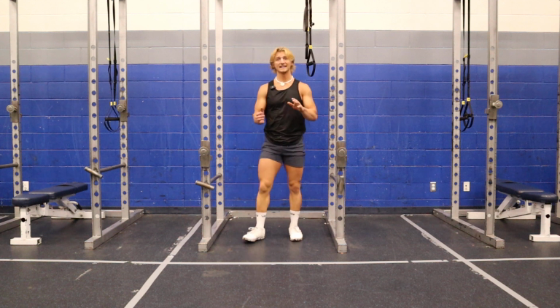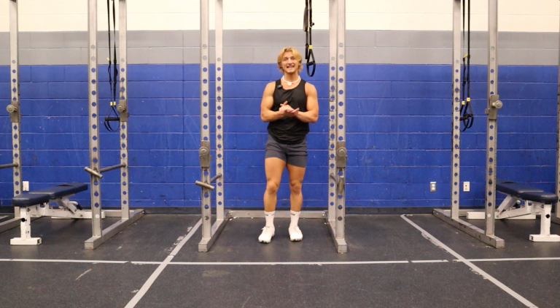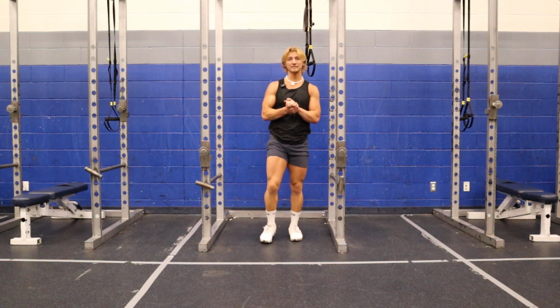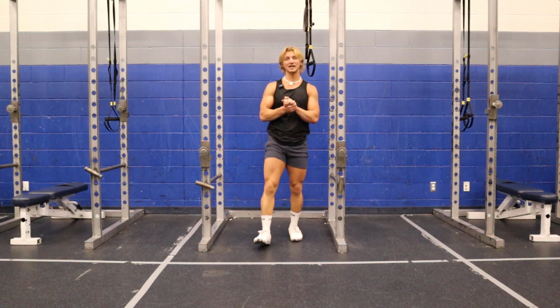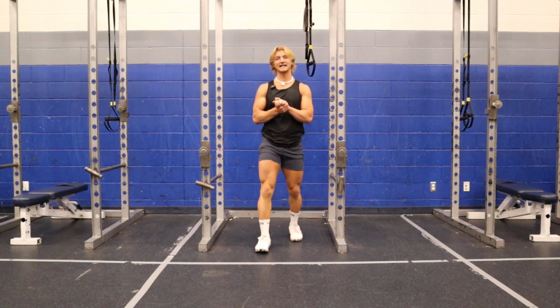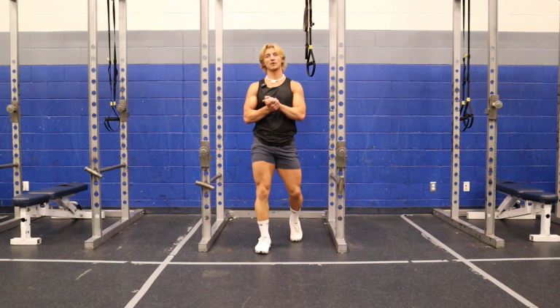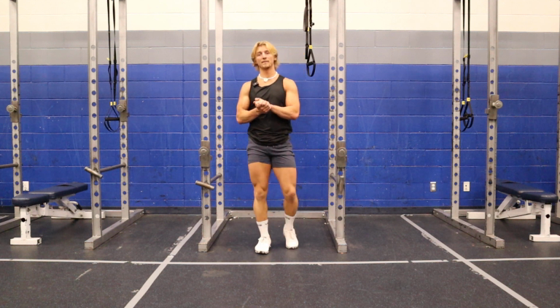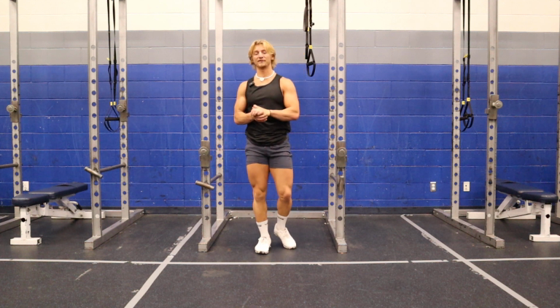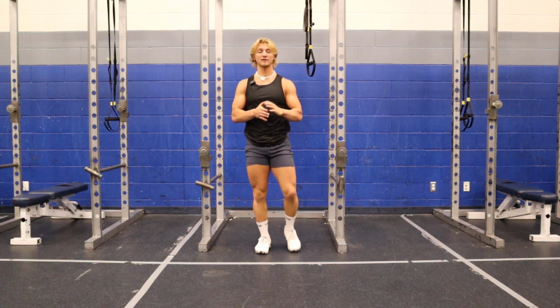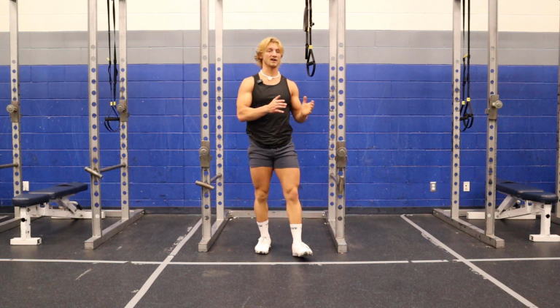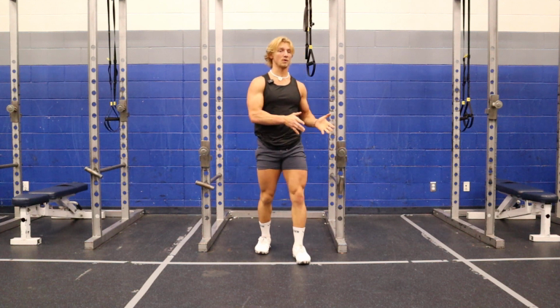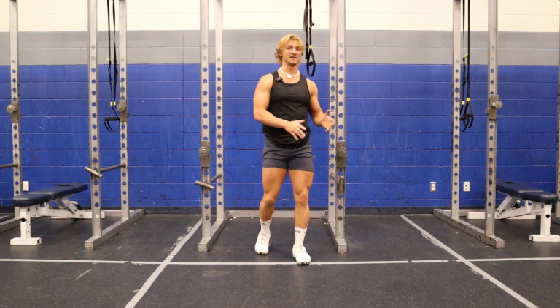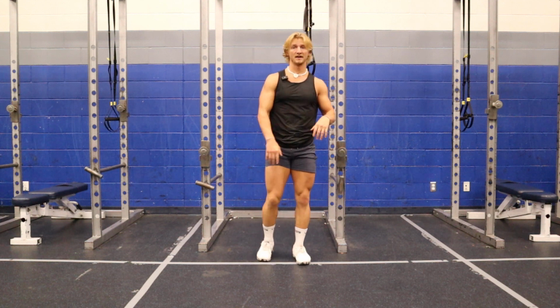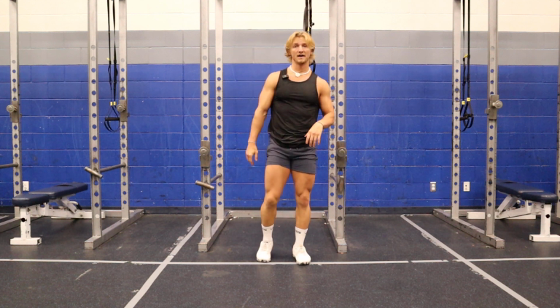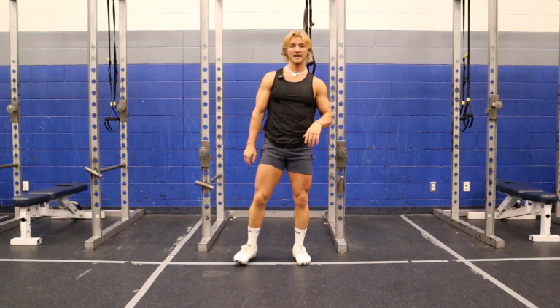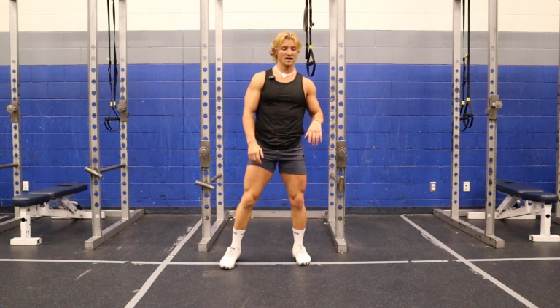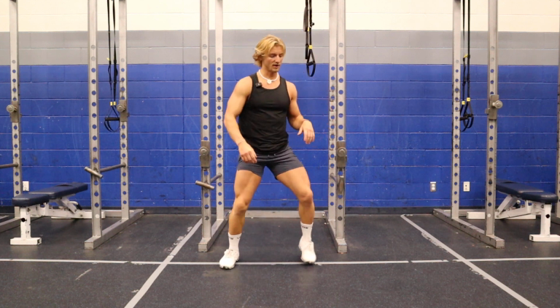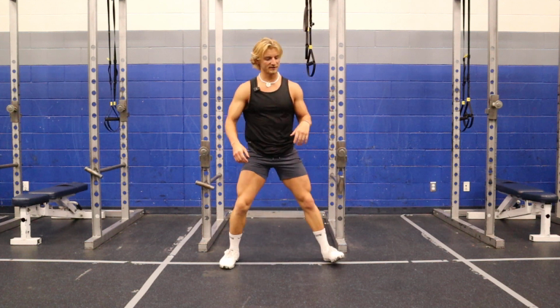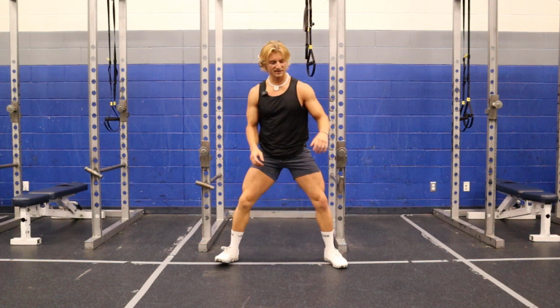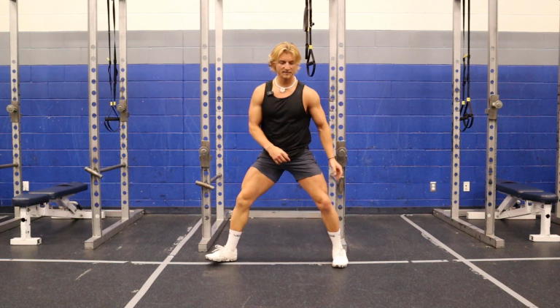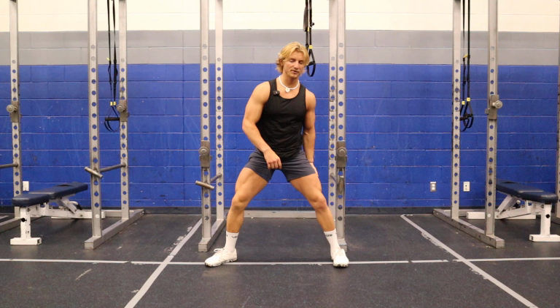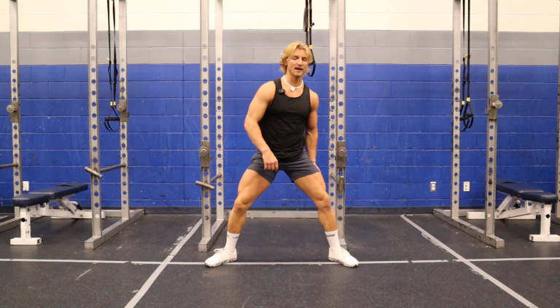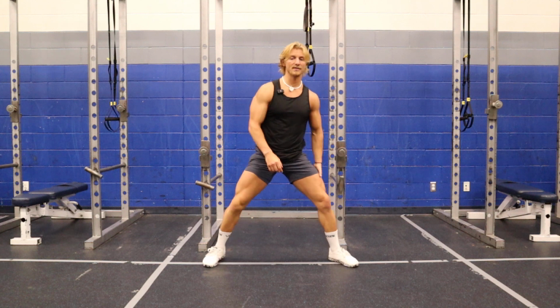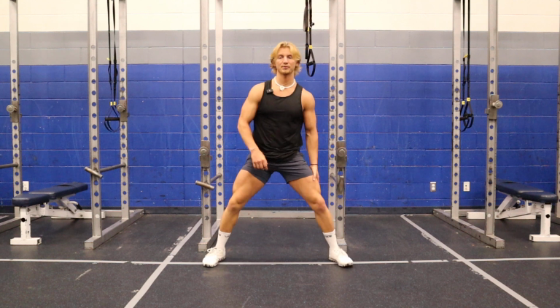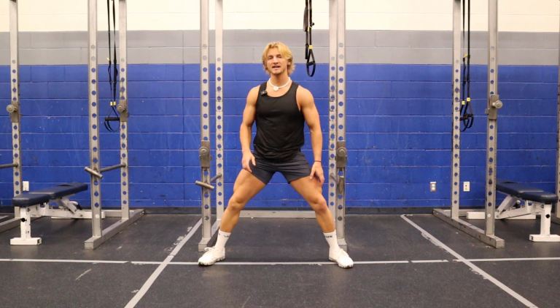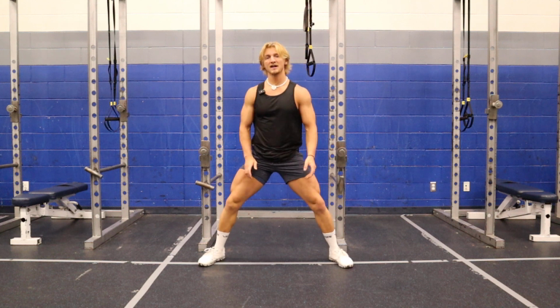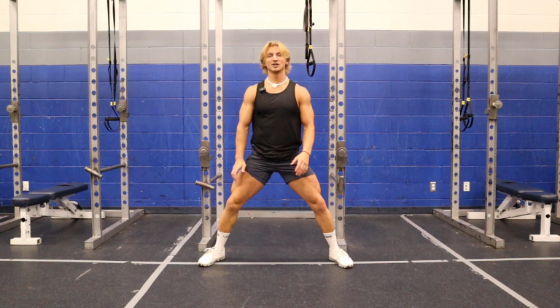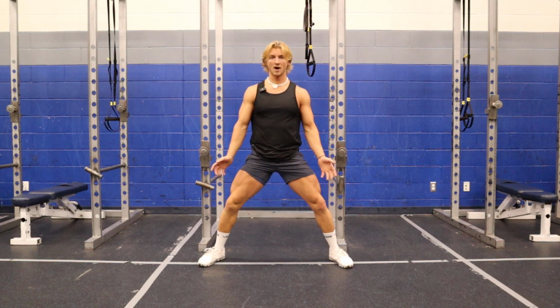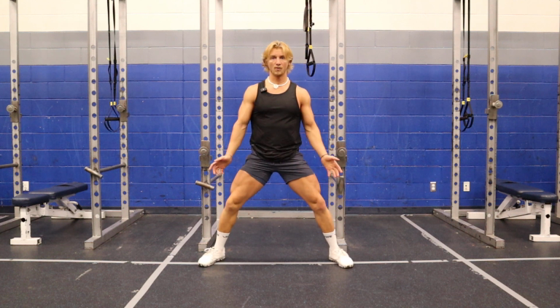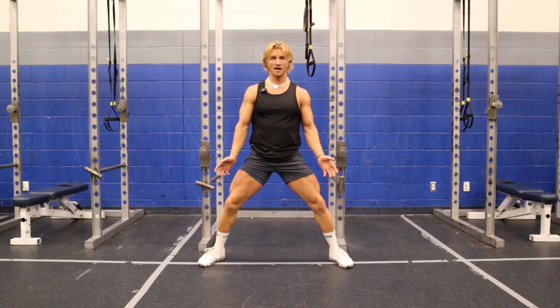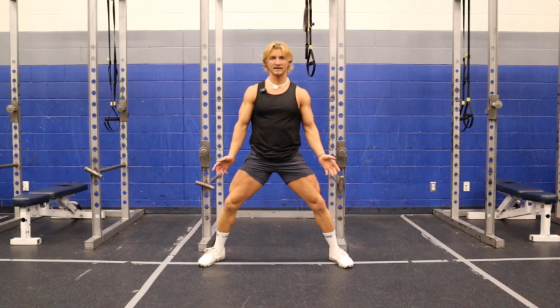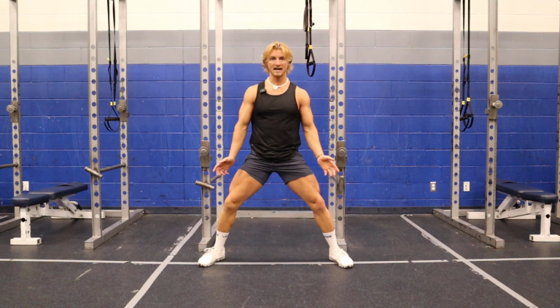This is going to be a leg day warm-up if you're focusing on quads. Our first exercise is going to be a 3x3x3 squat warm-up.